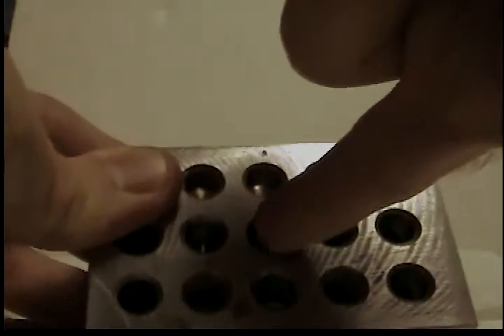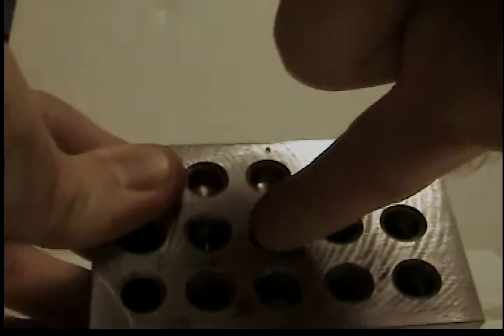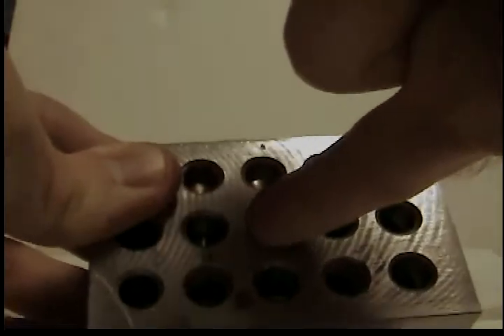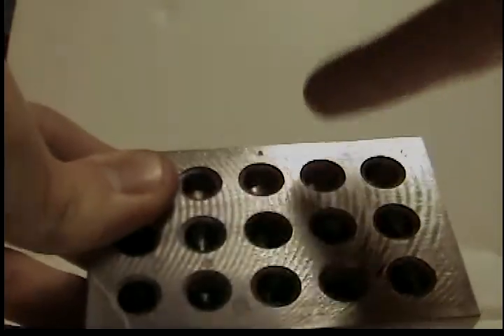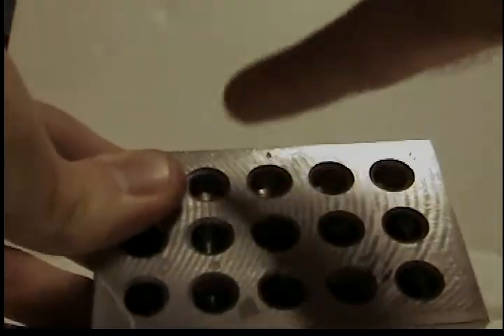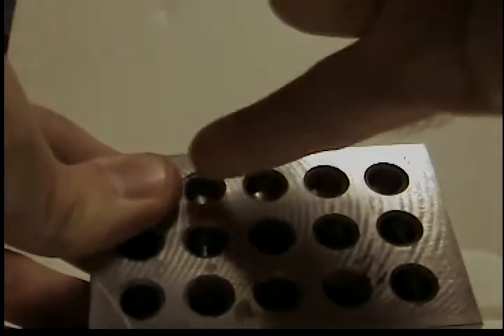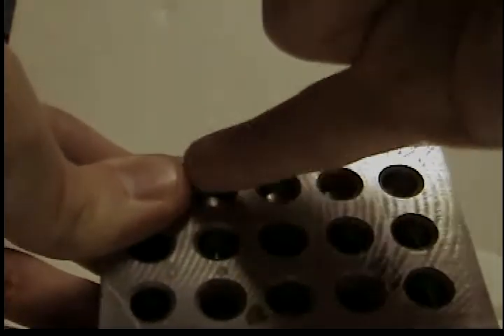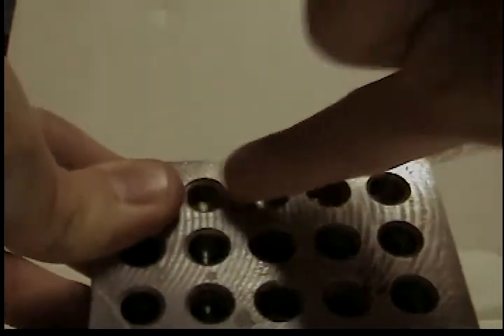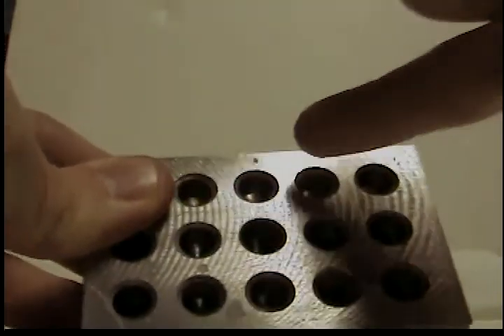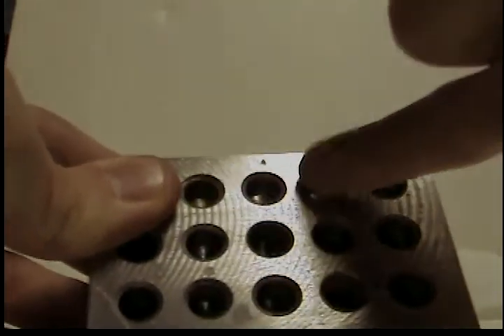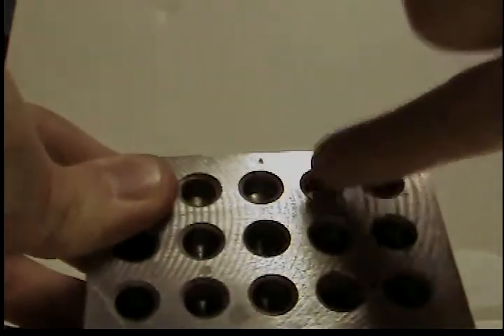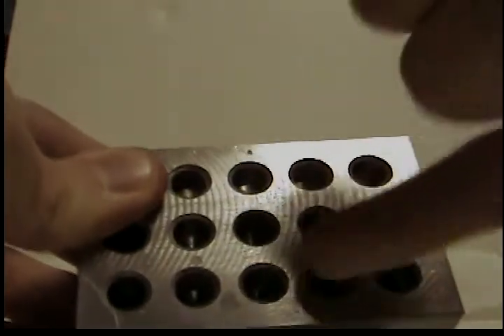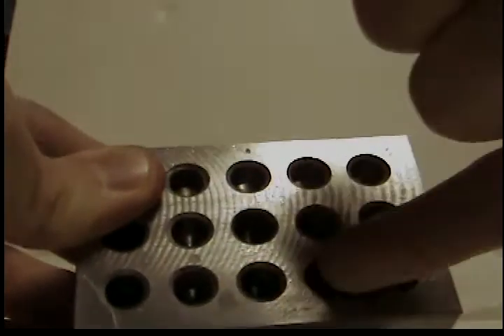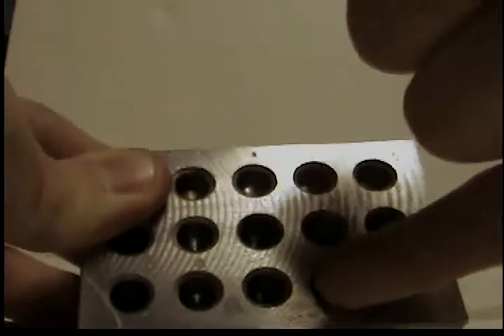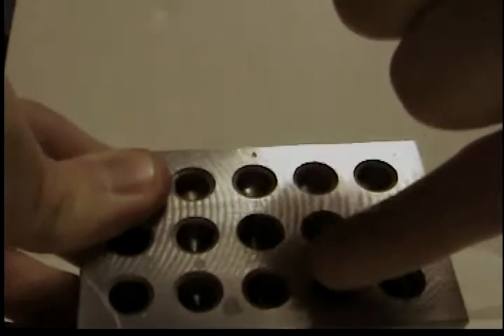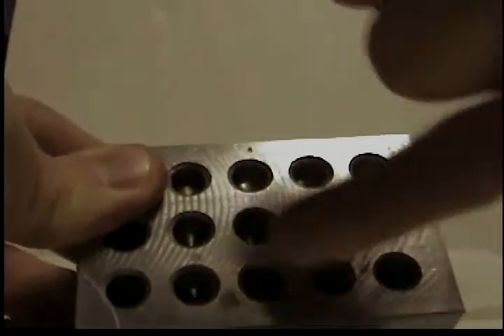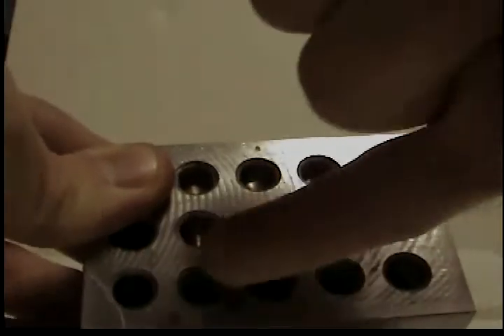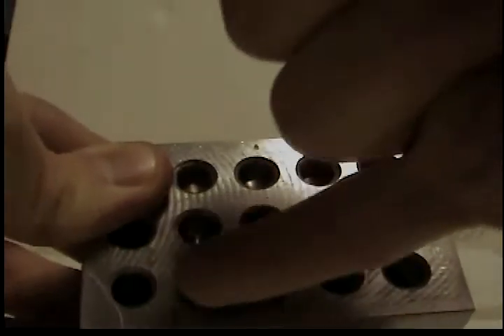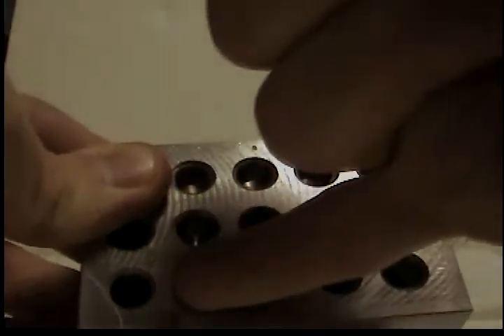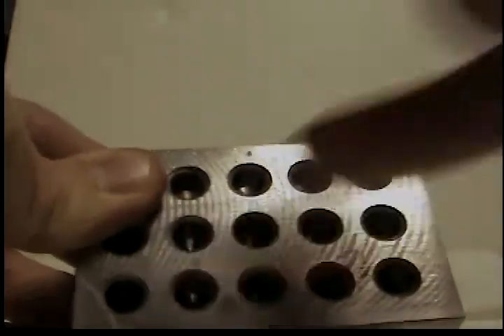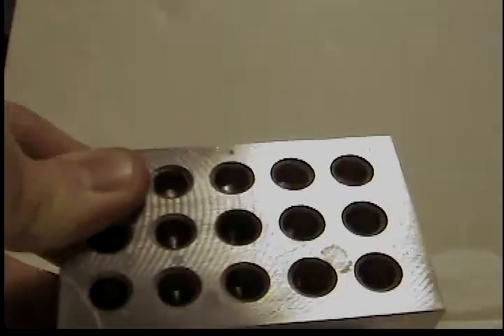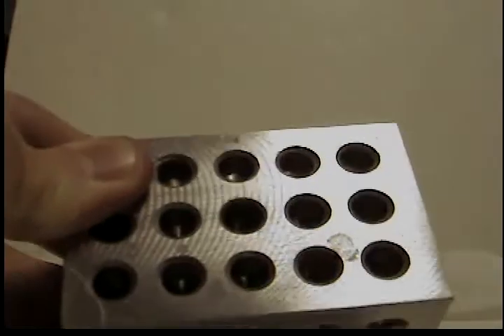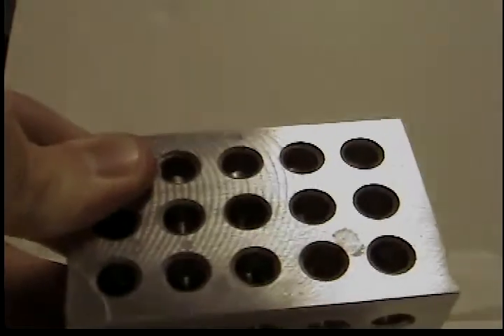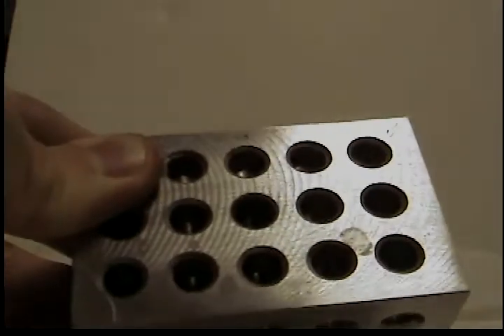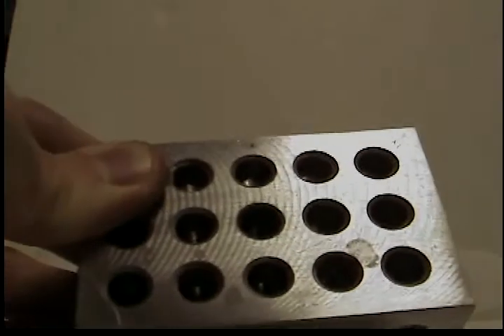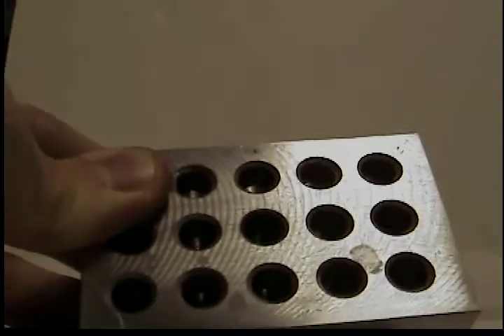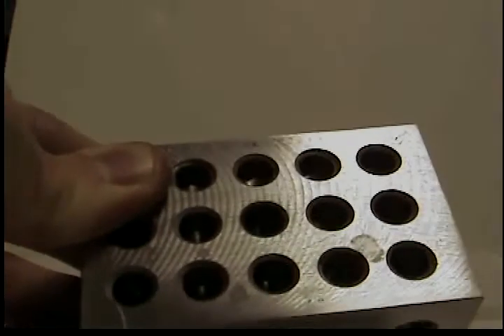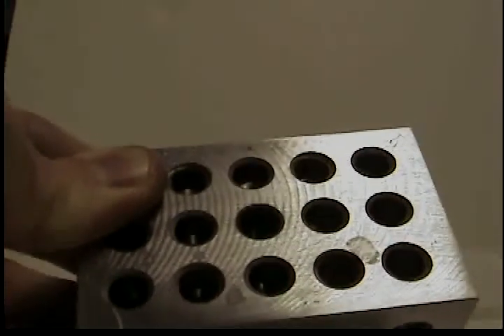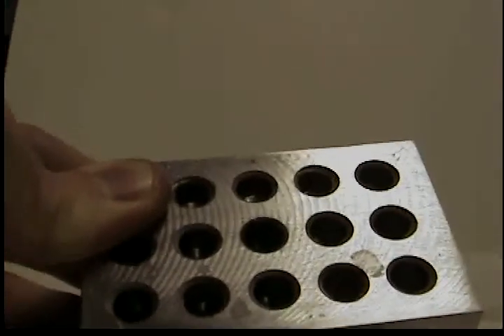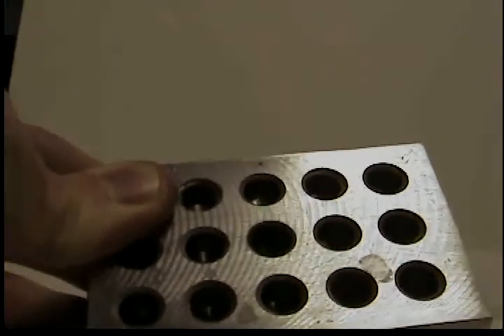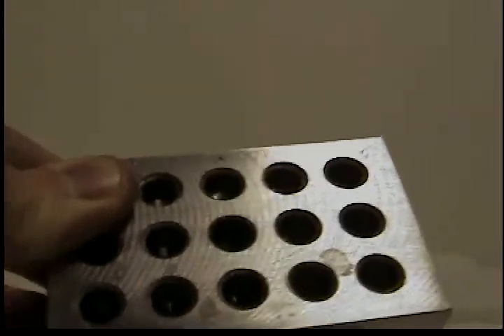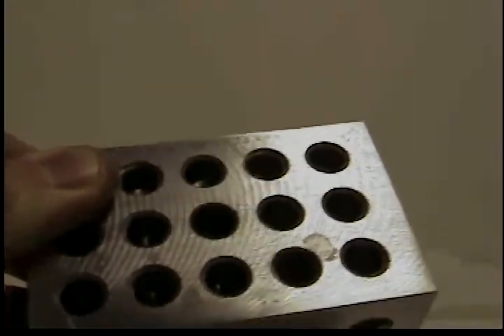These holes here — this hole, this hole, this hole, this hole, this hole — the other ones there are threaded.